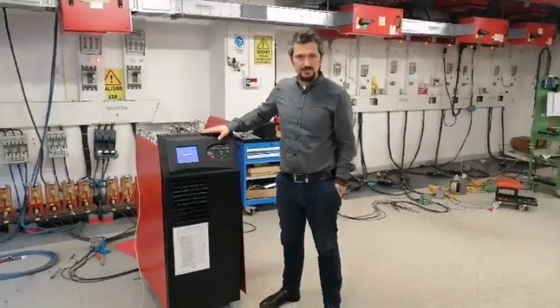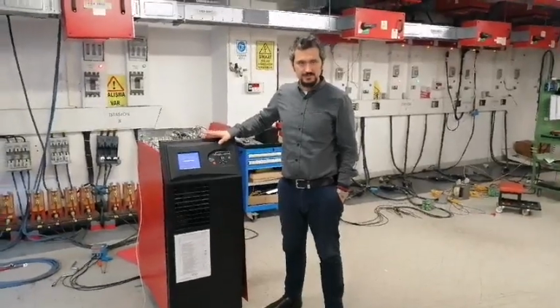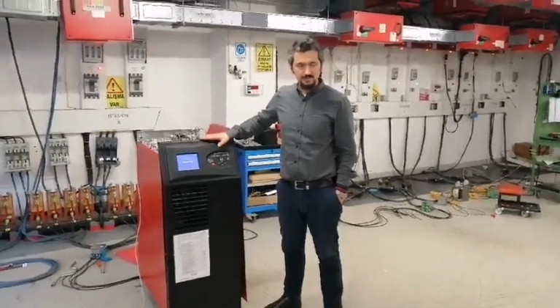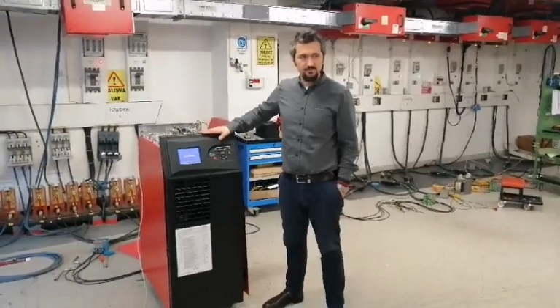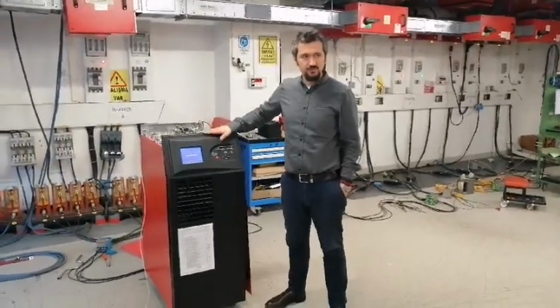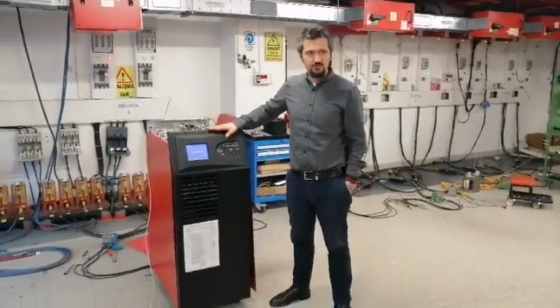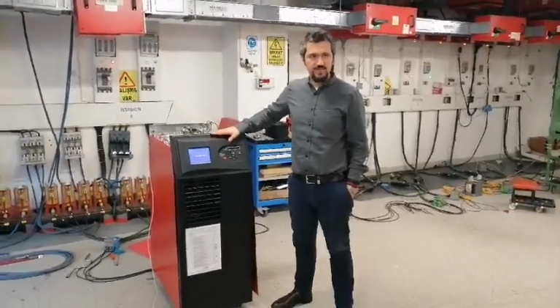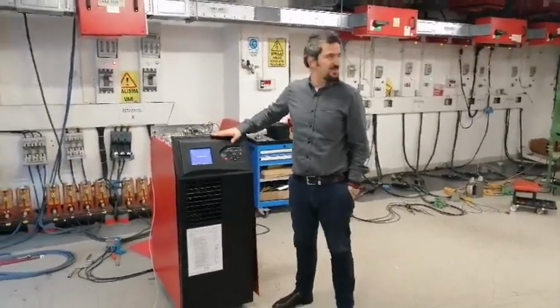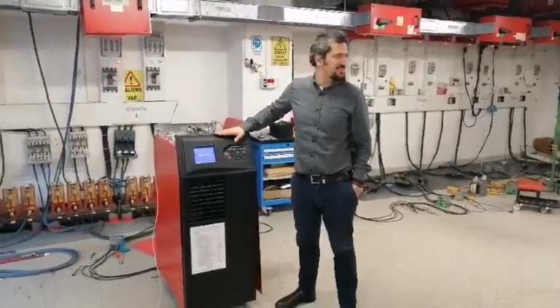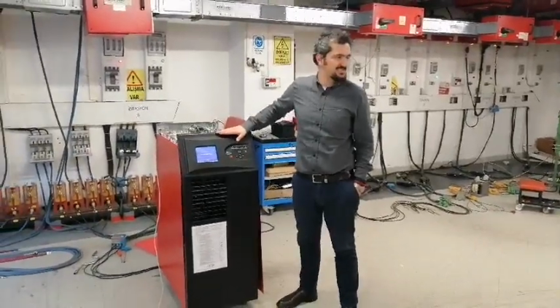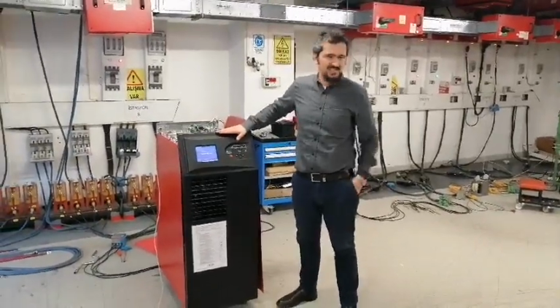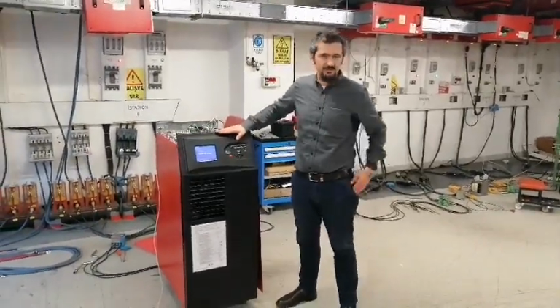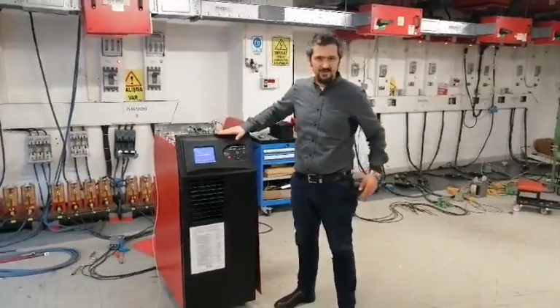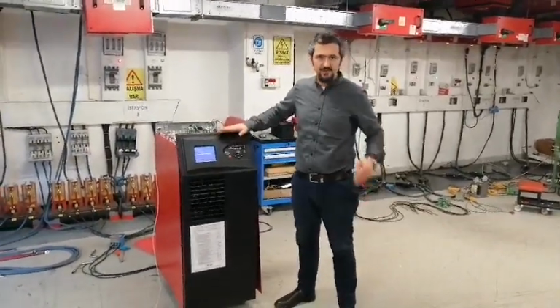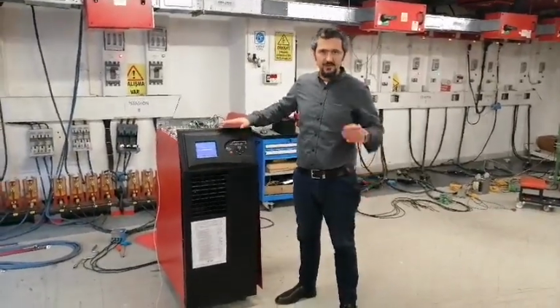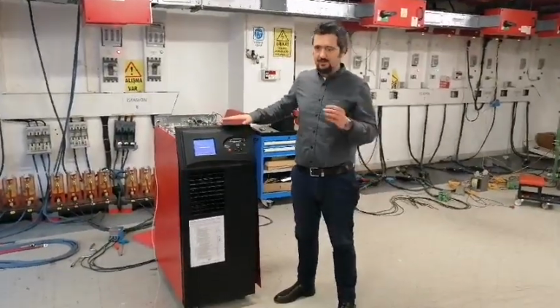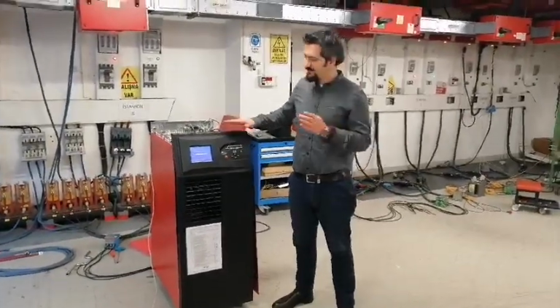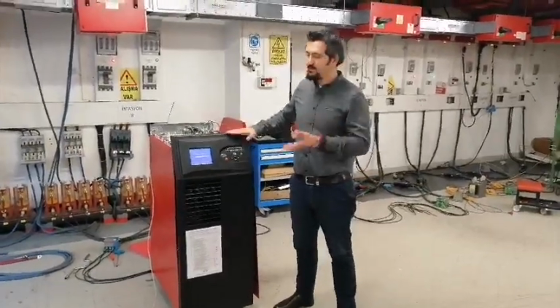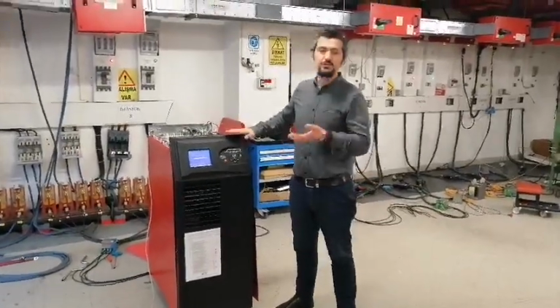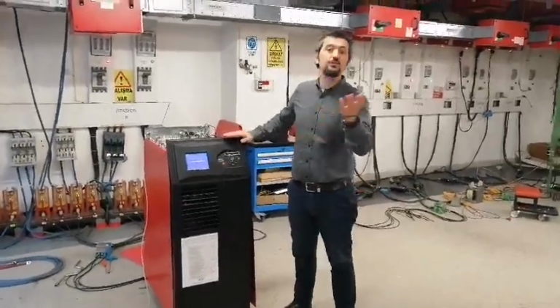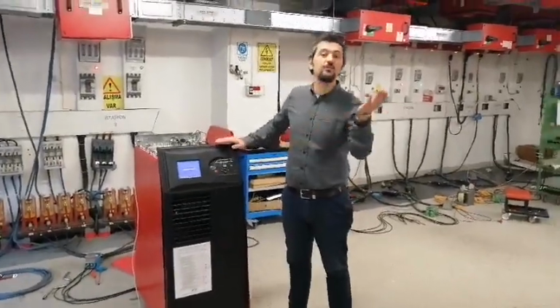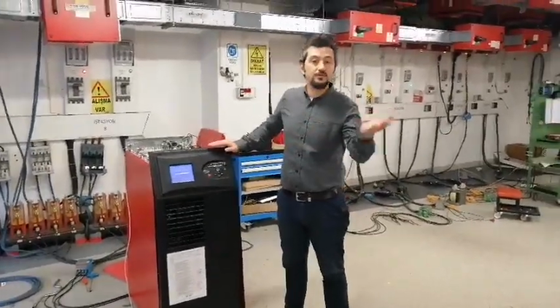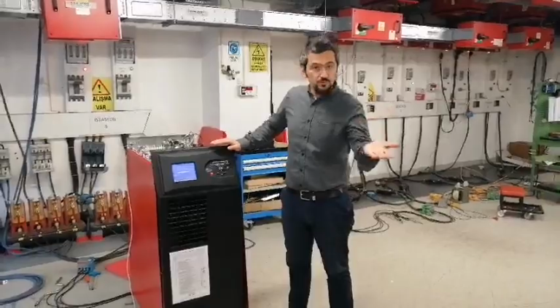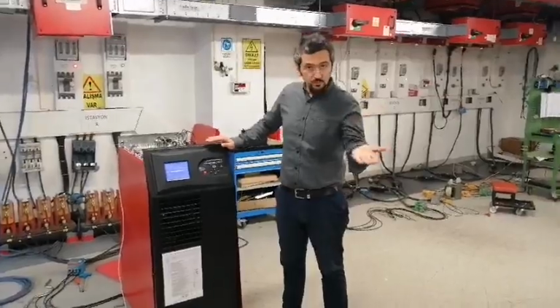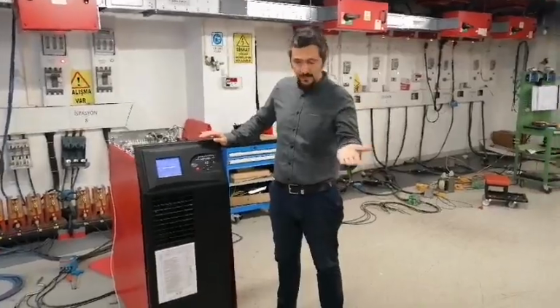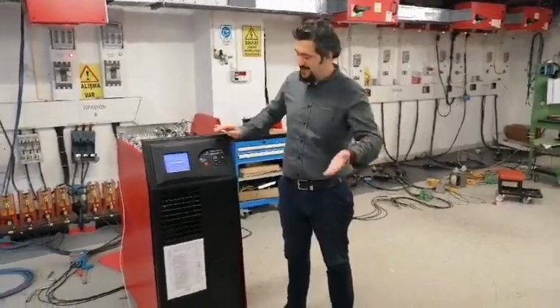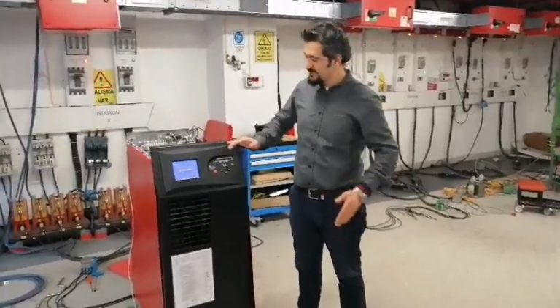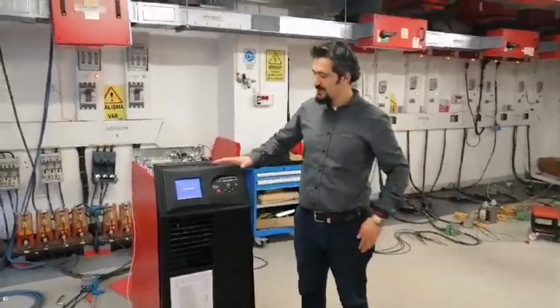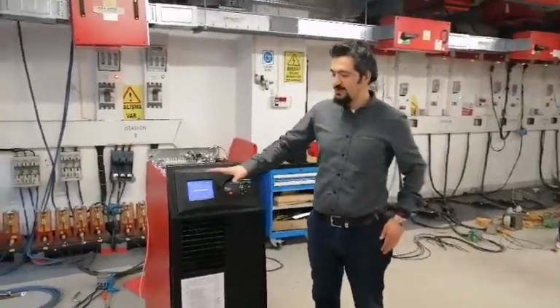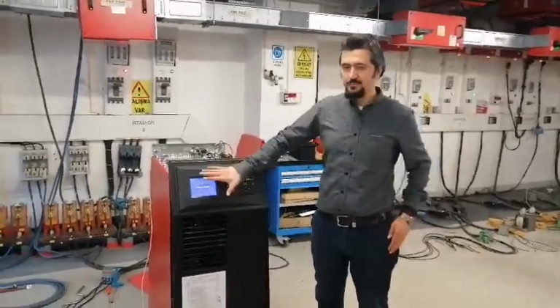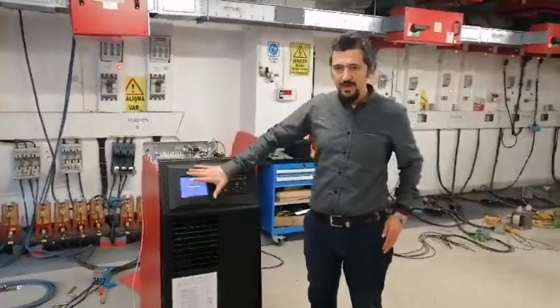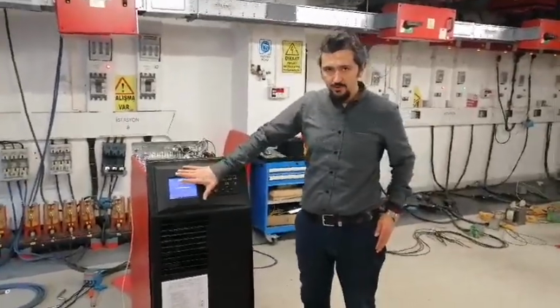Now we will show you the other message to KVA. Welcome to the Inverter on UPS menu.